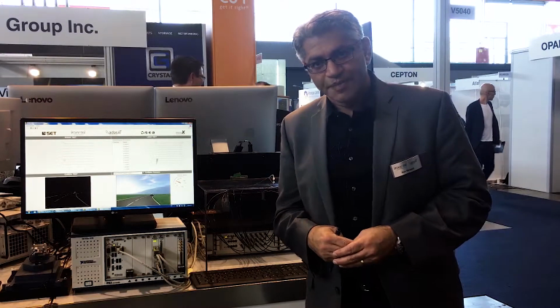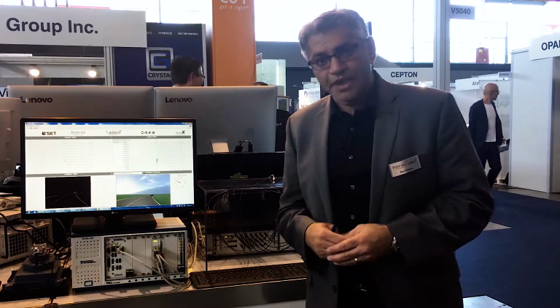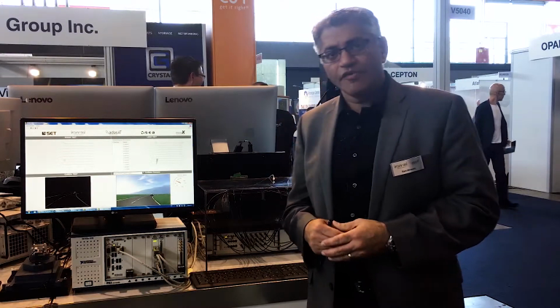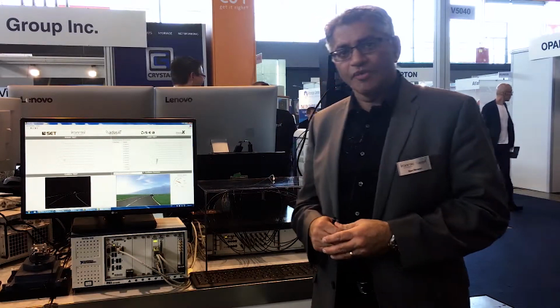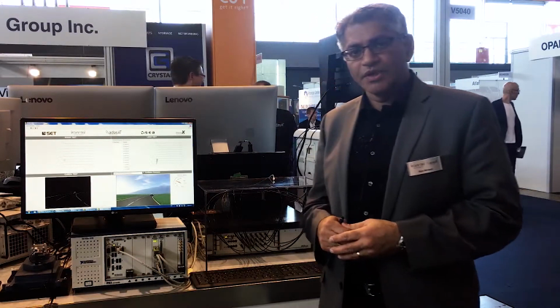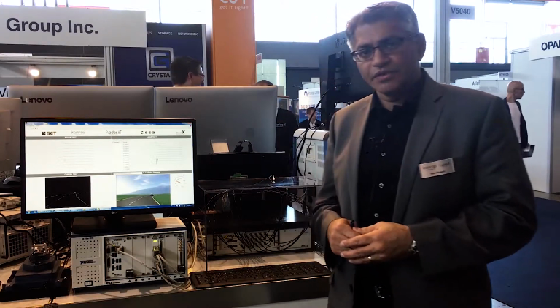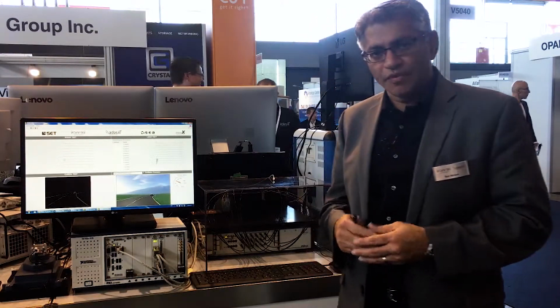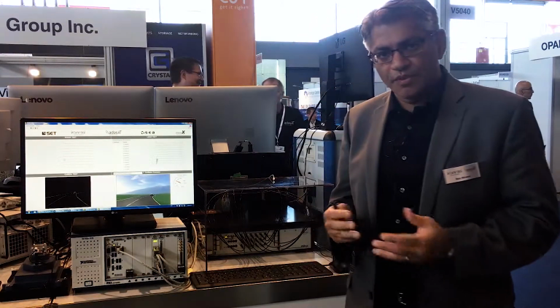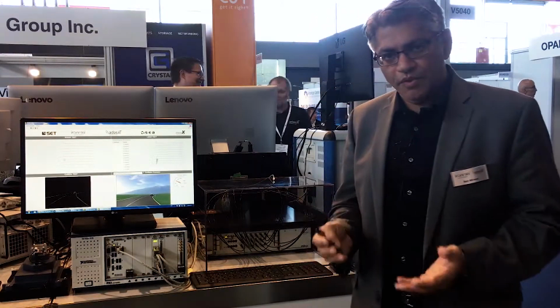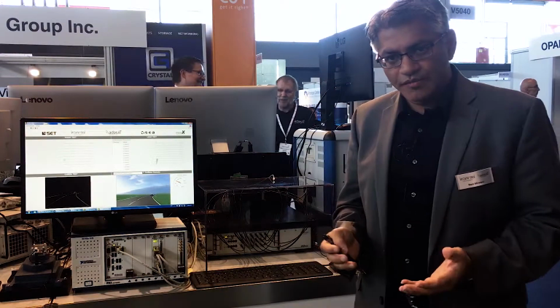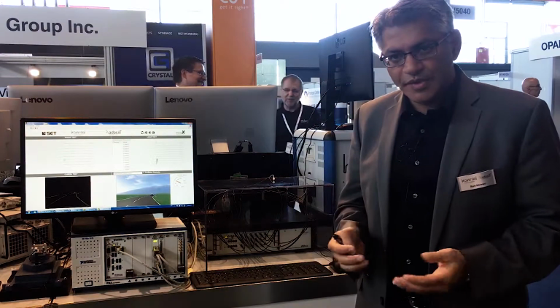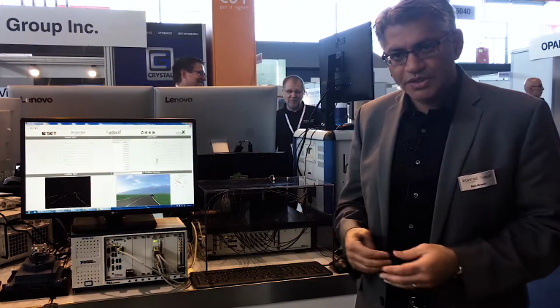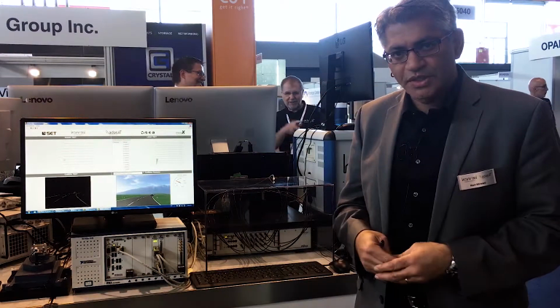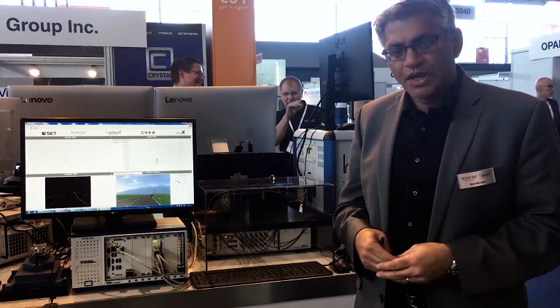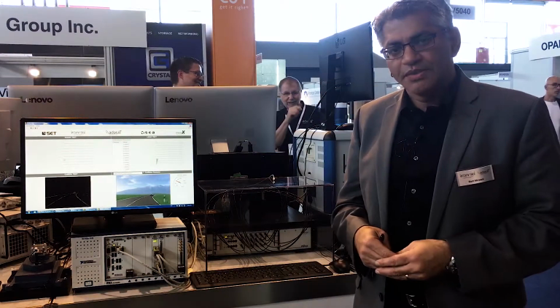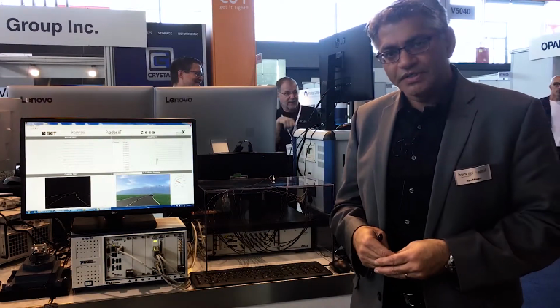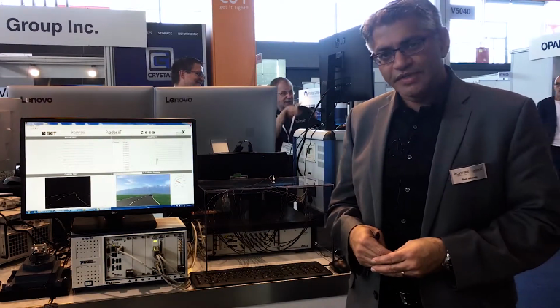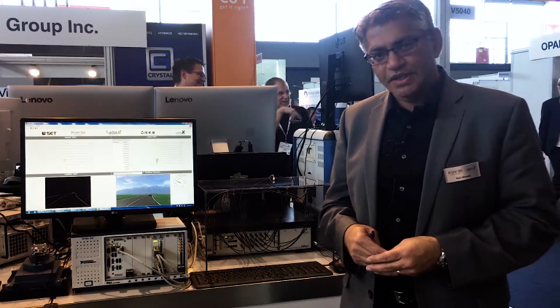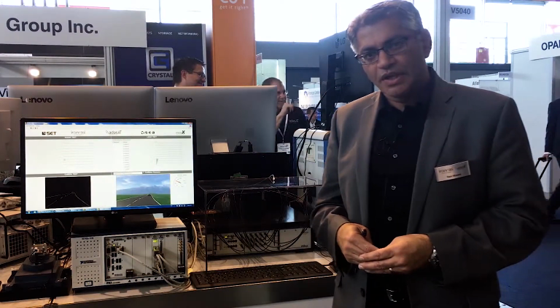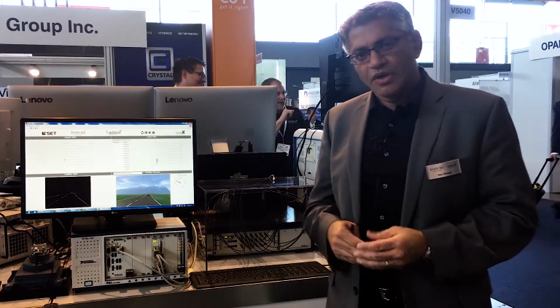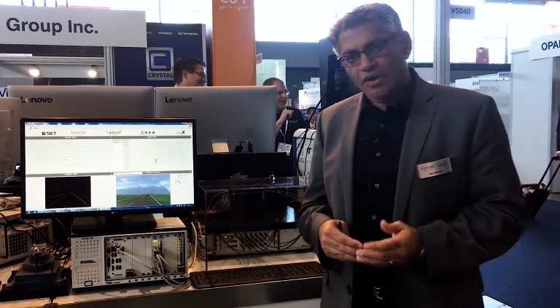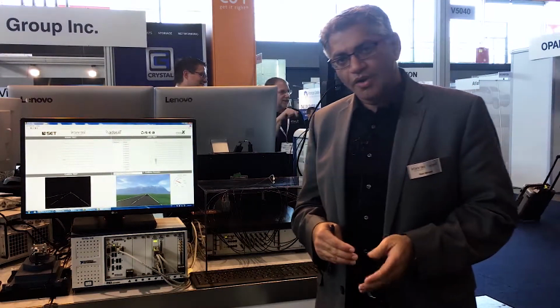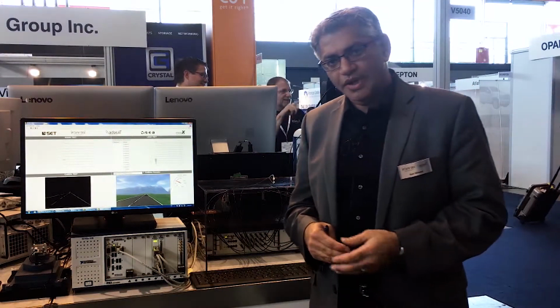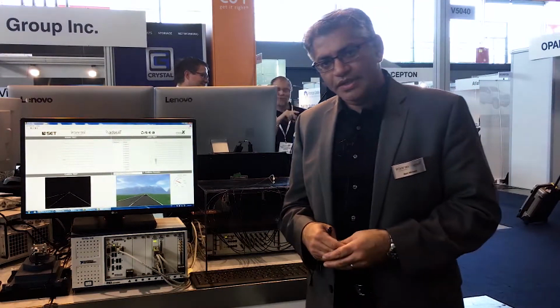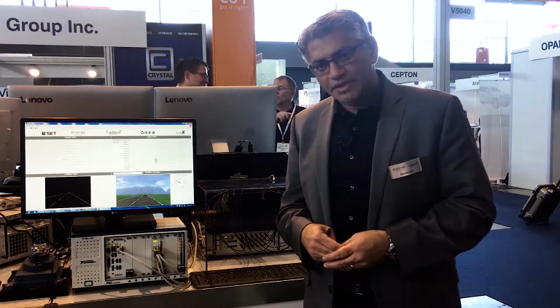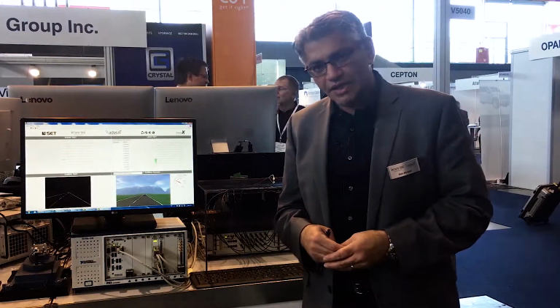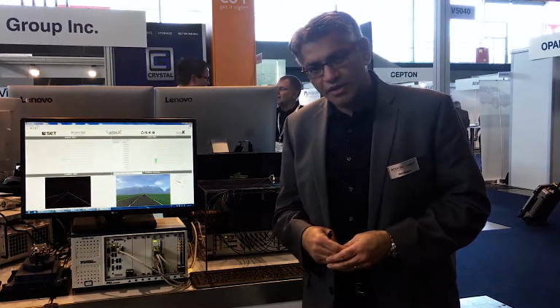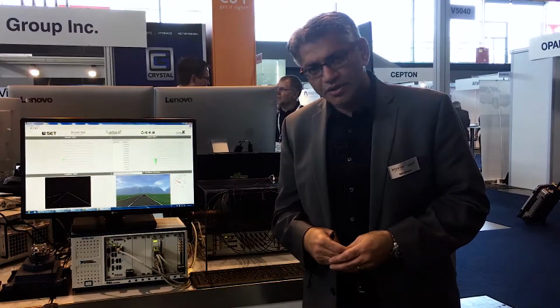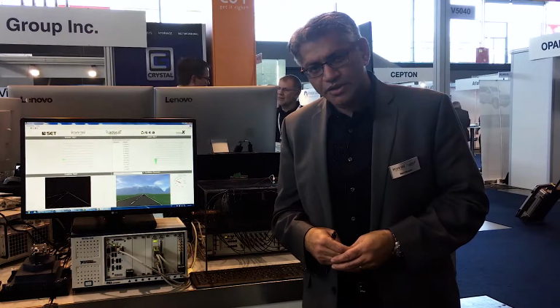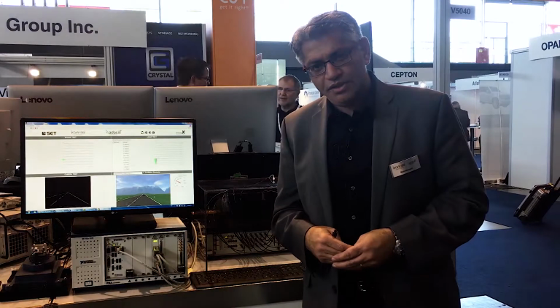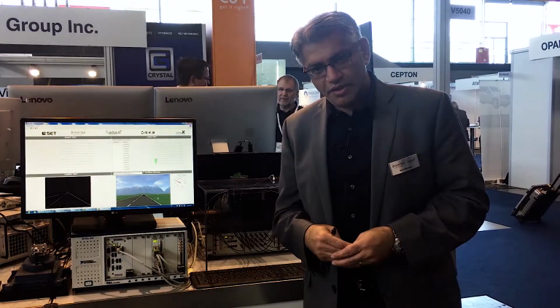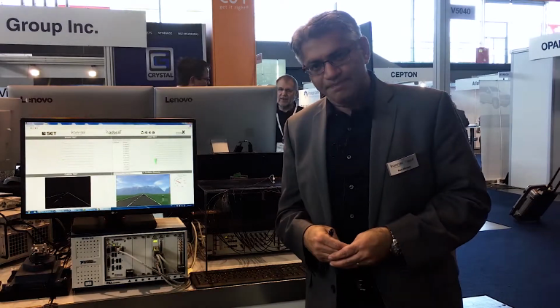Thank you very much. If you want more information, please visit Conrad-Technologies.com.